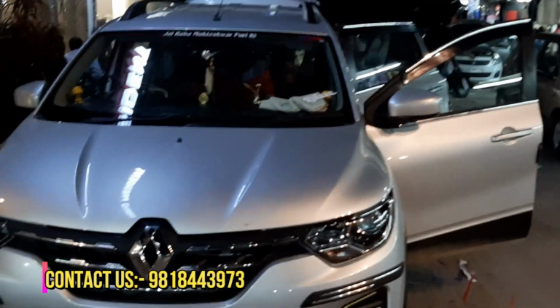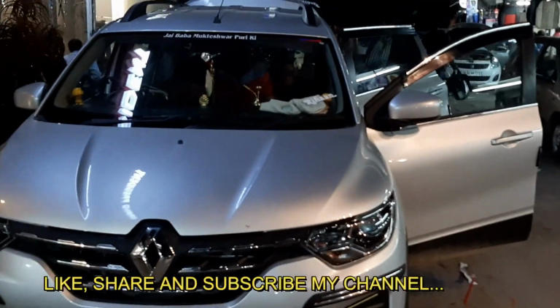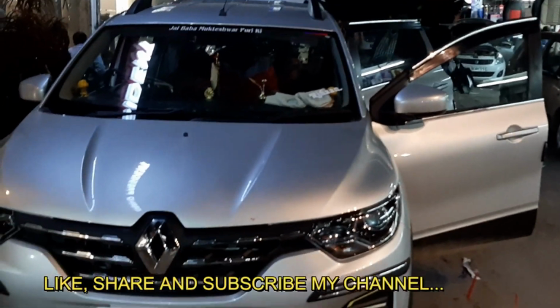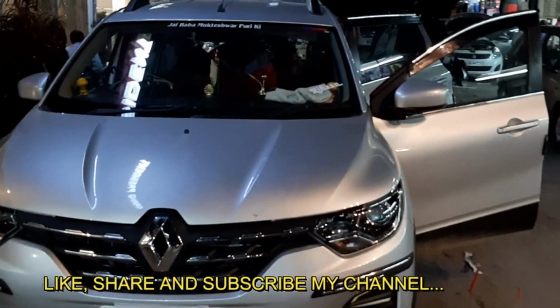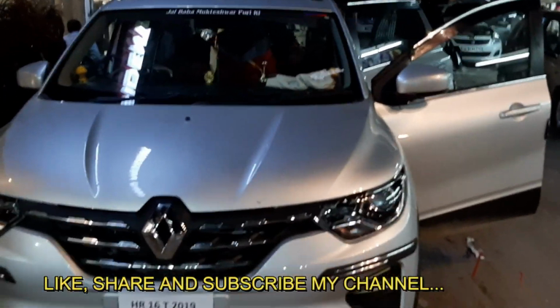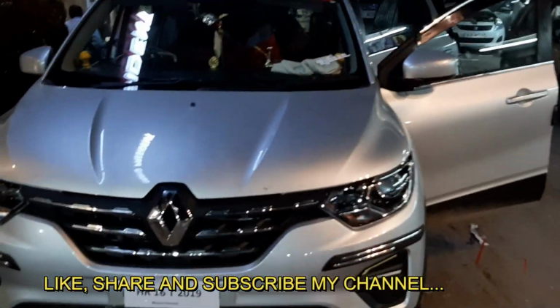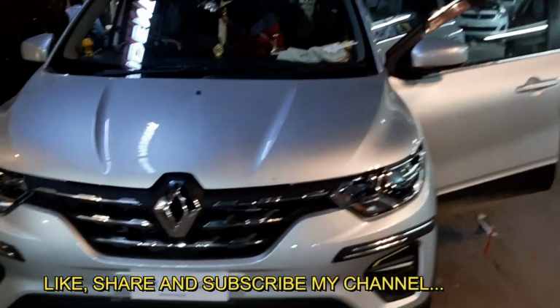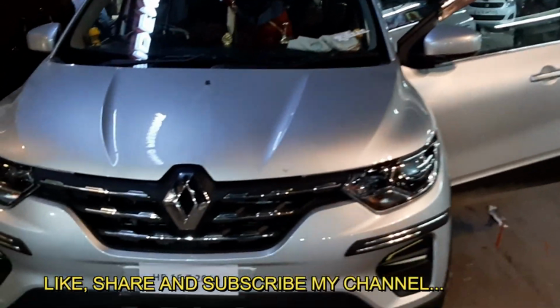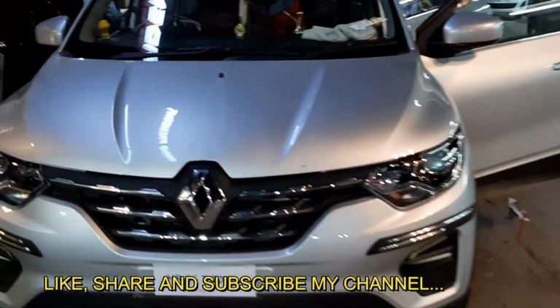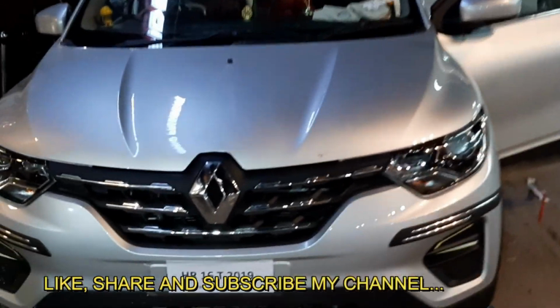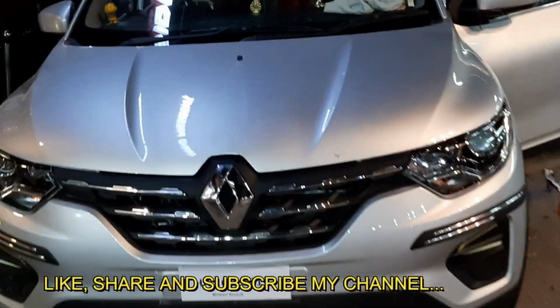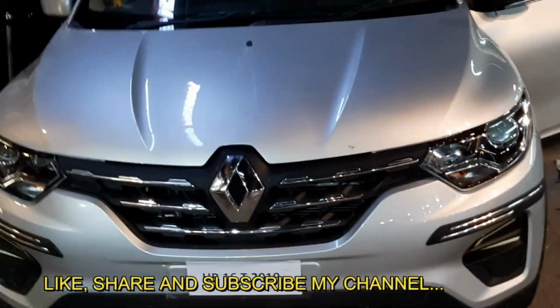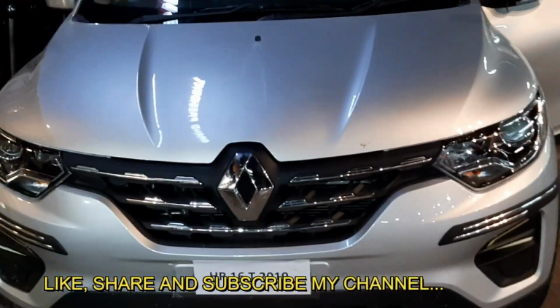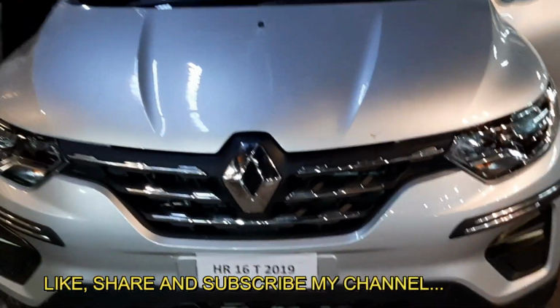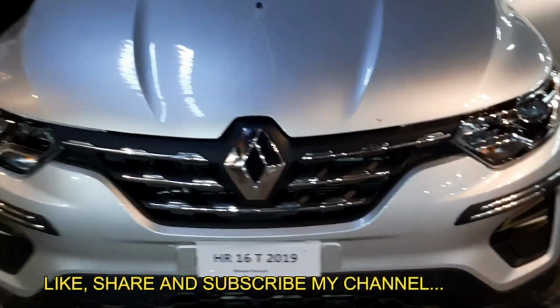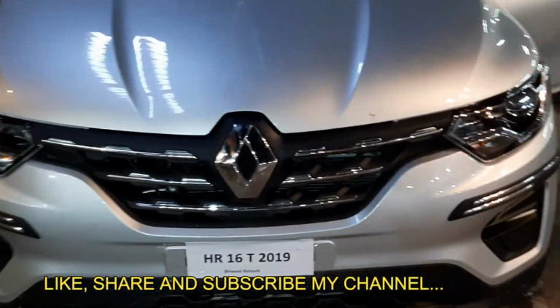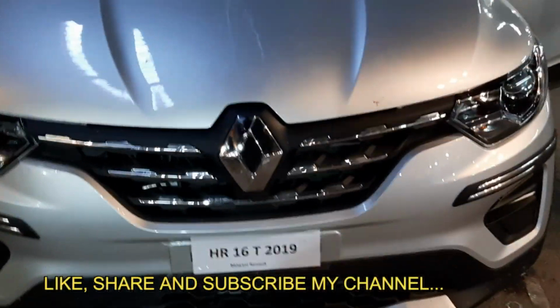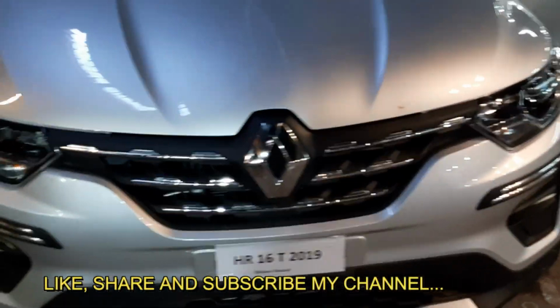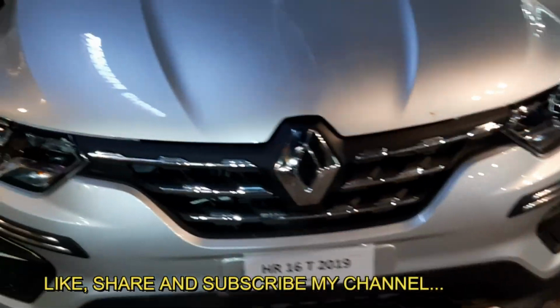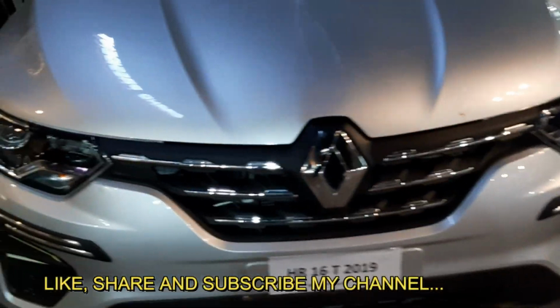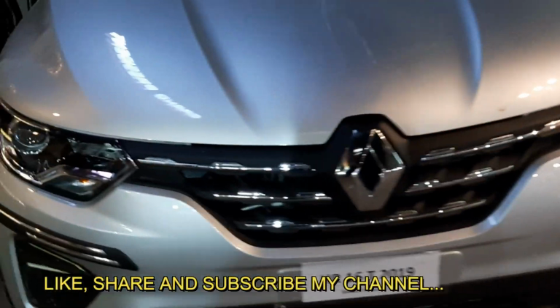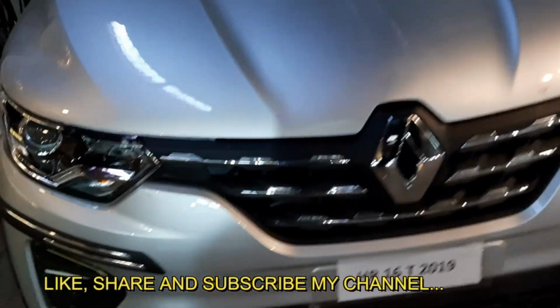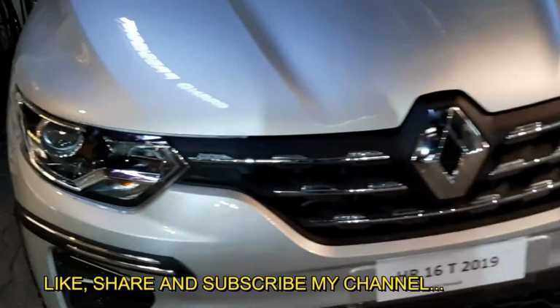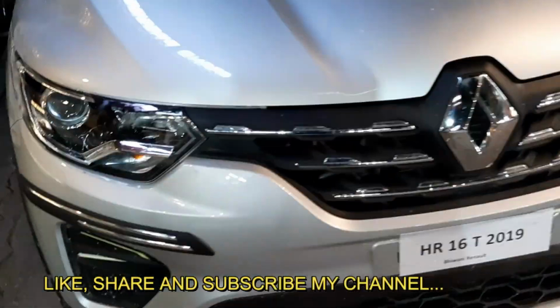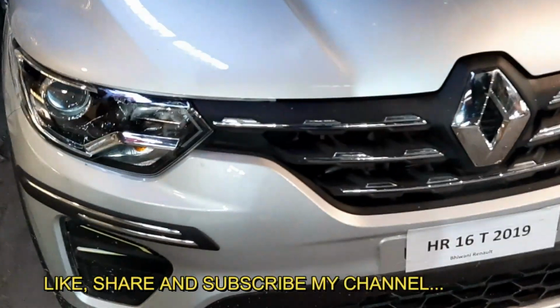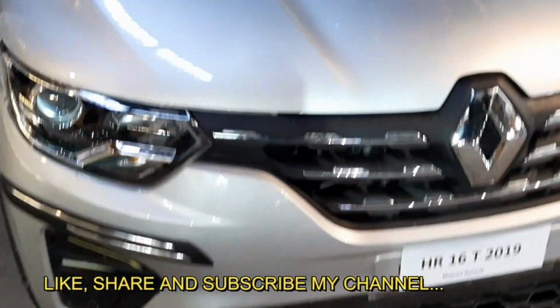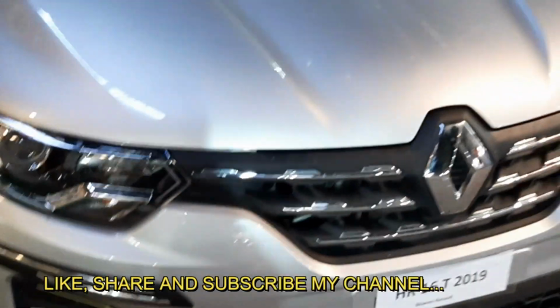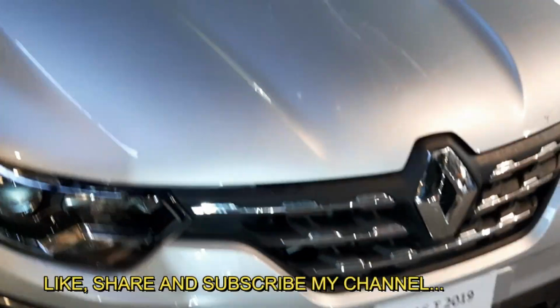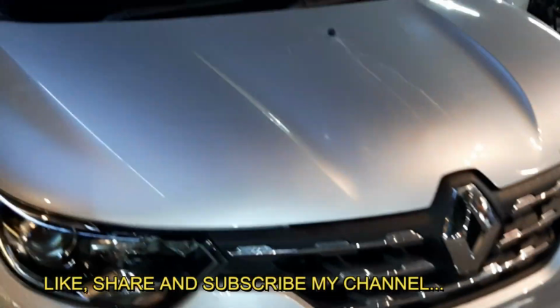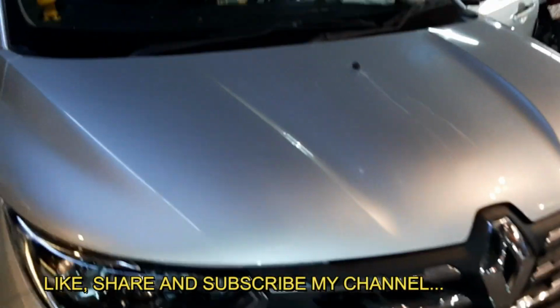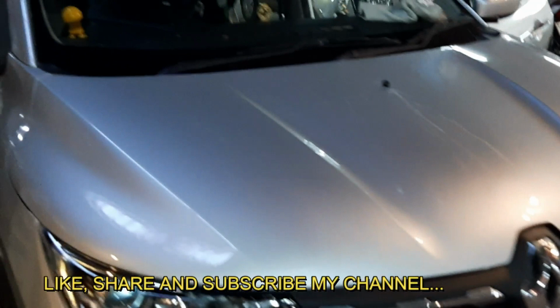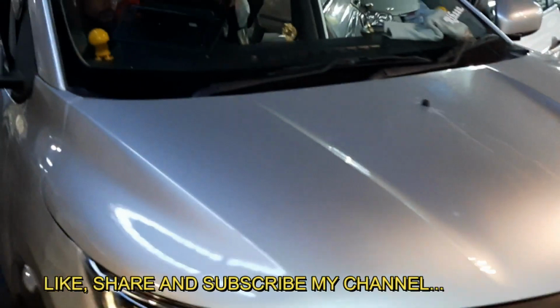Thank you guys for watching this video. Please like, share, and subscribe to our channel. Need your support, guys.